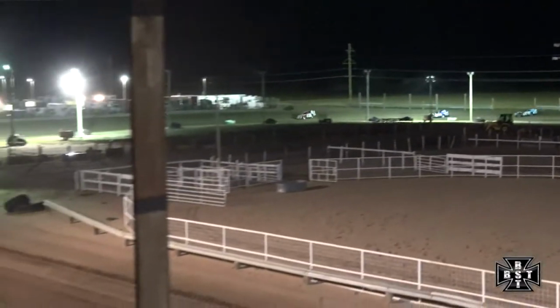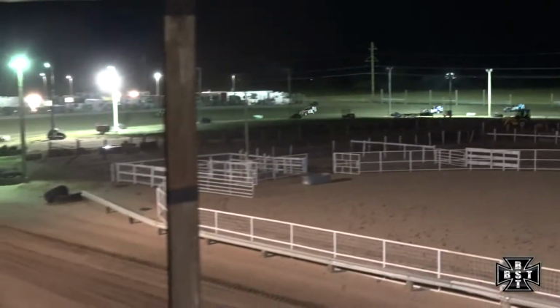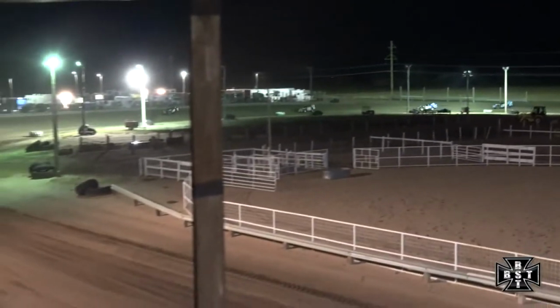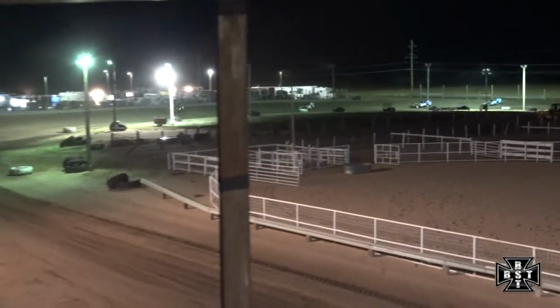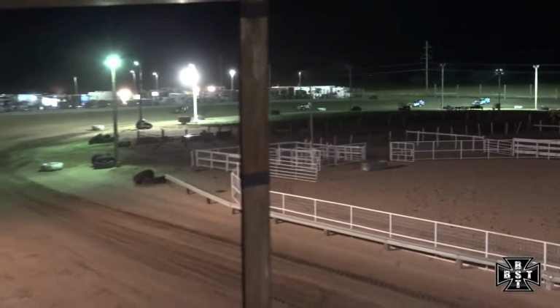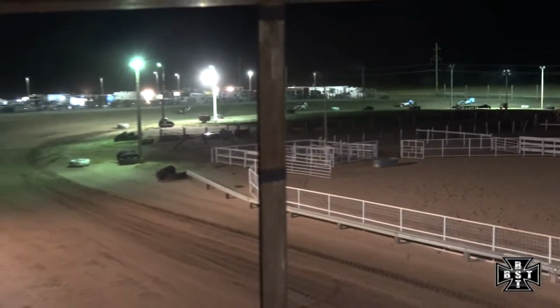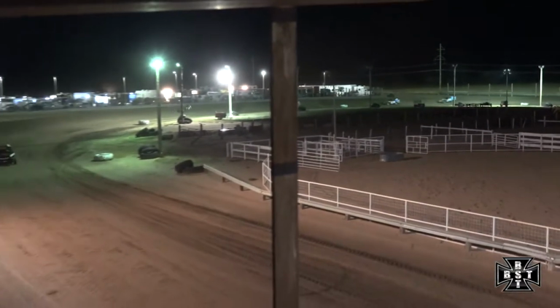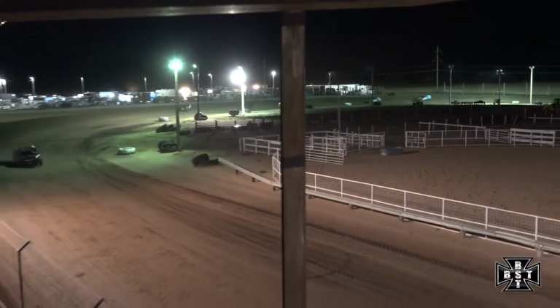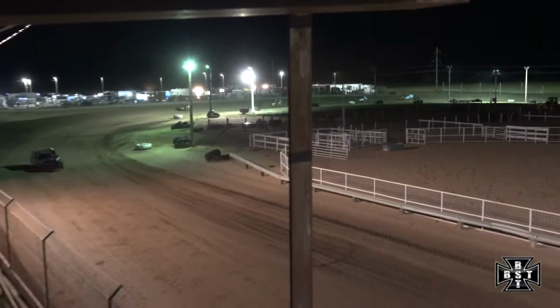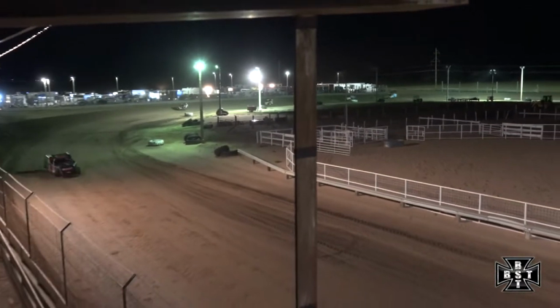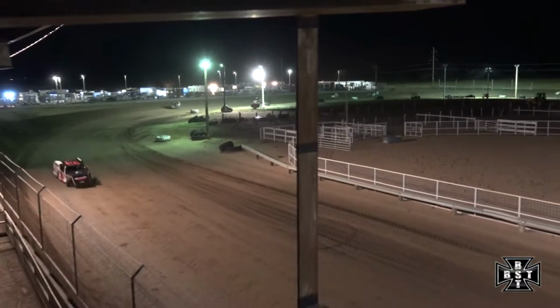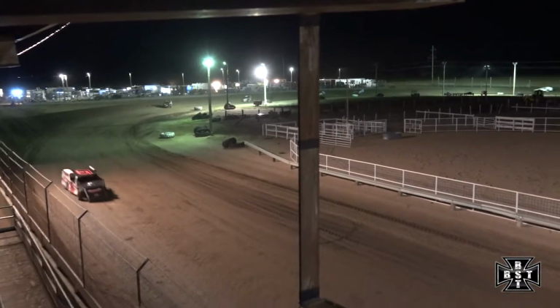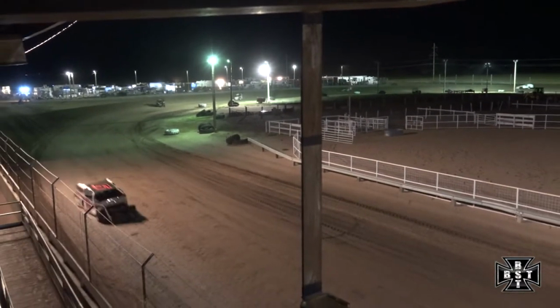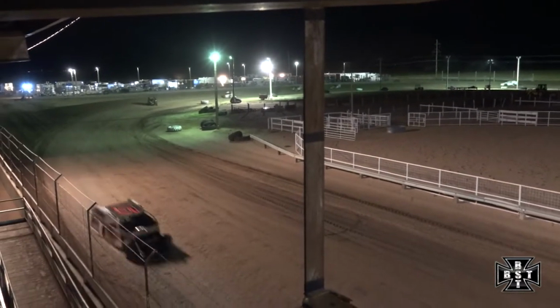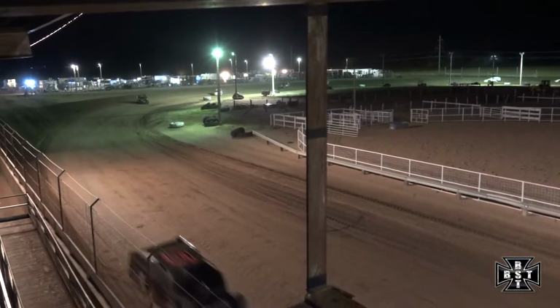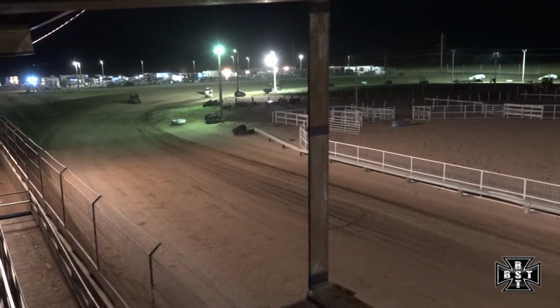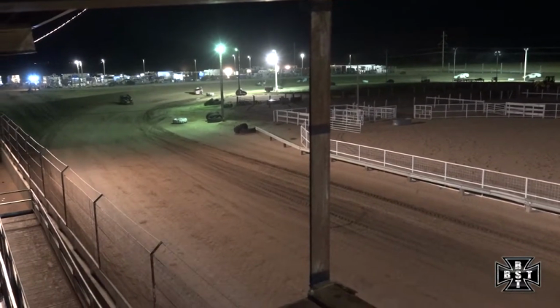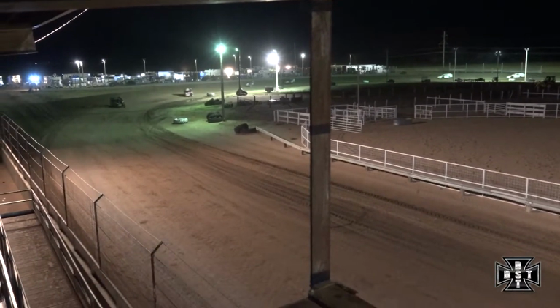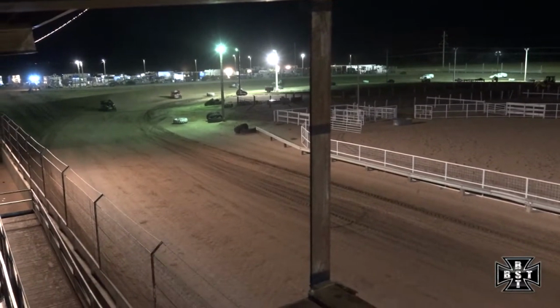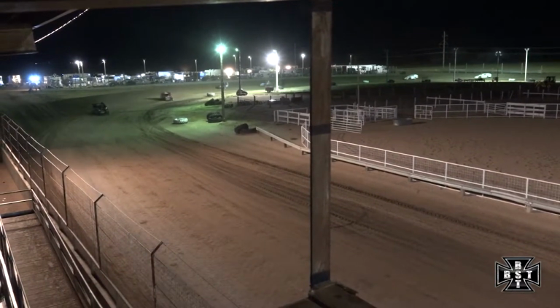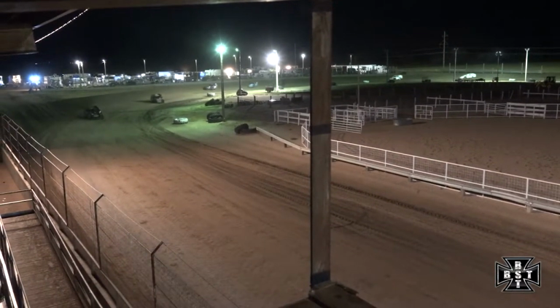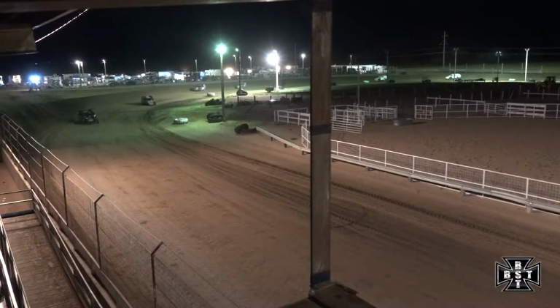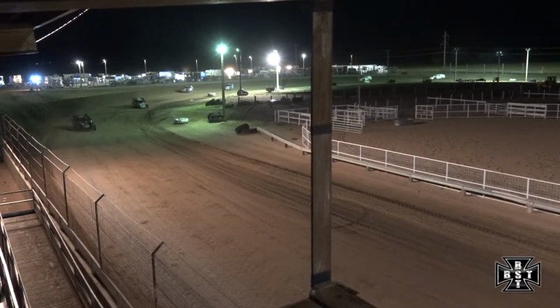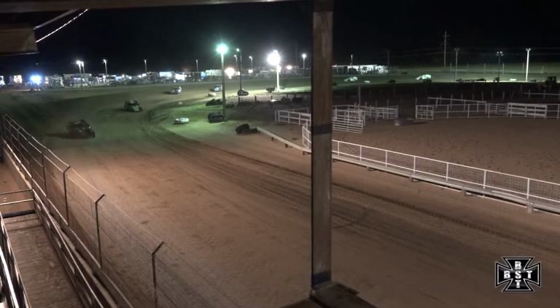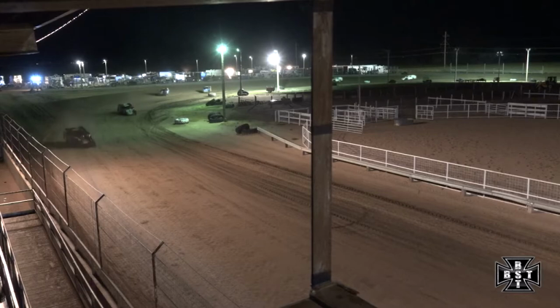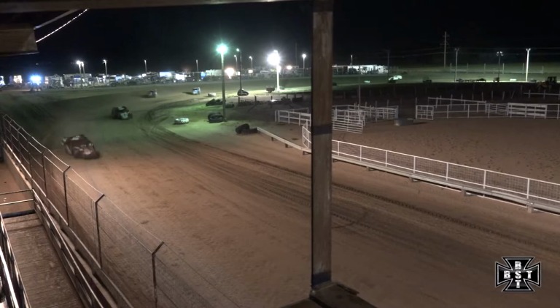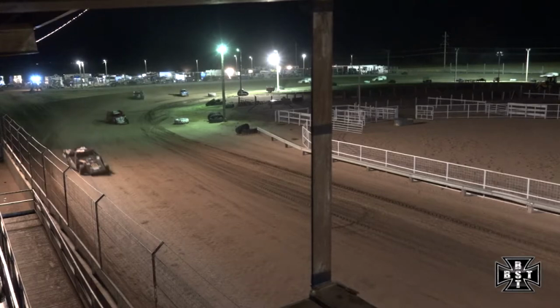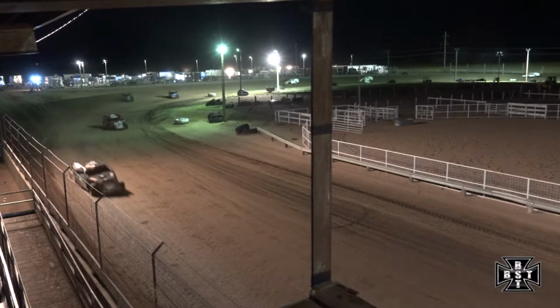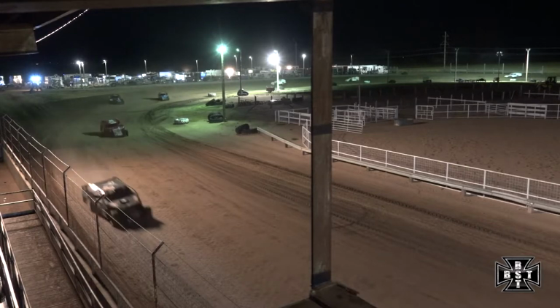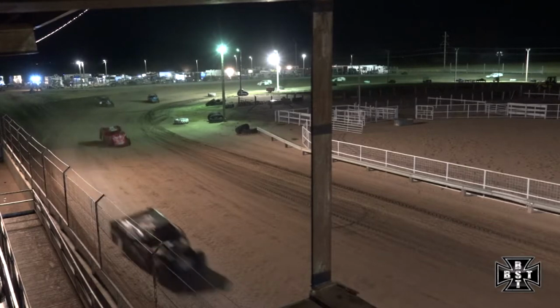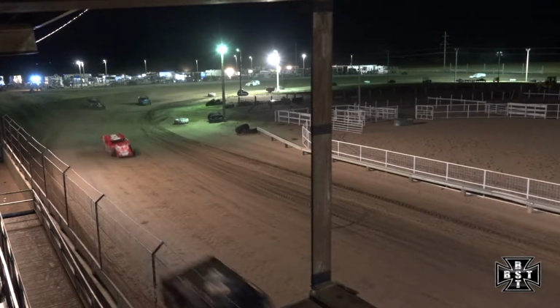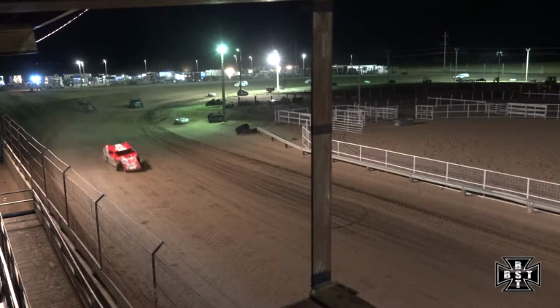Kloff working that outside, Hanson's working that middle groove as they work out of corner number four.